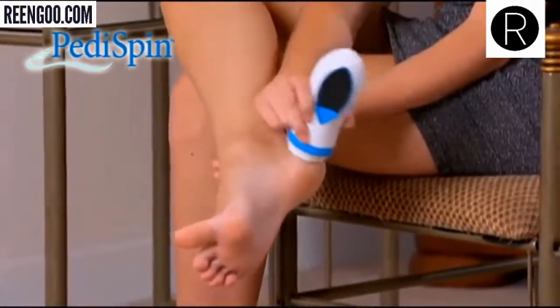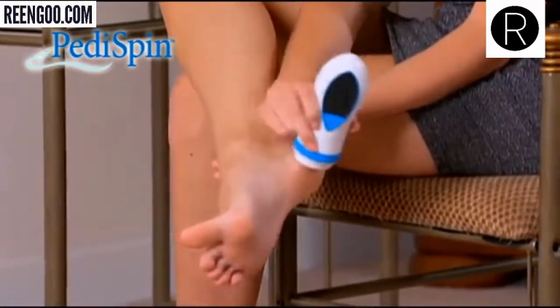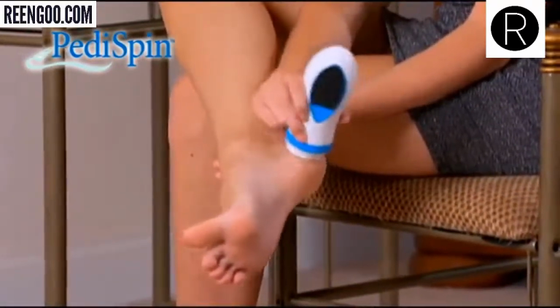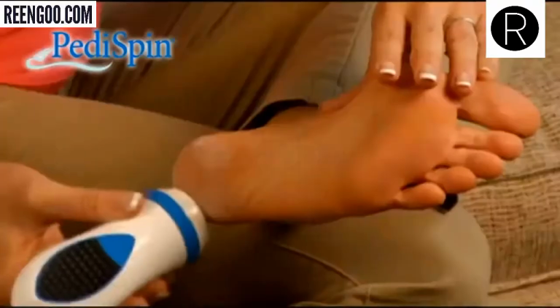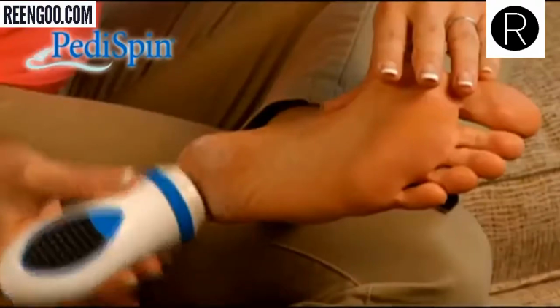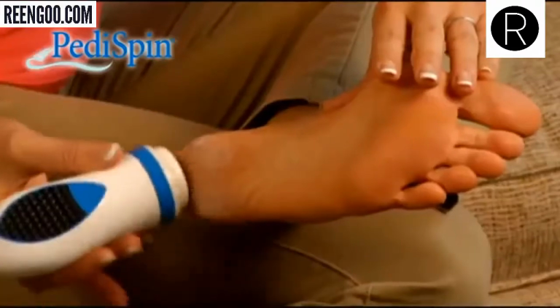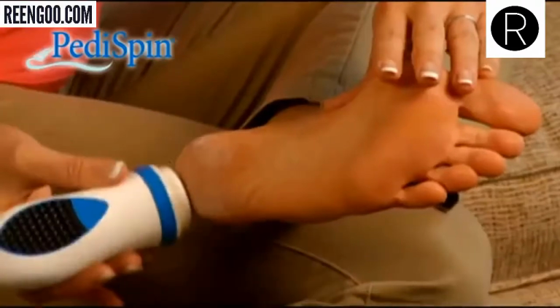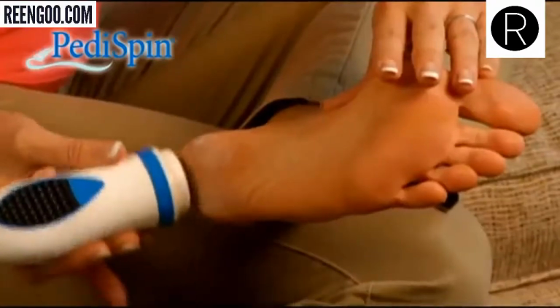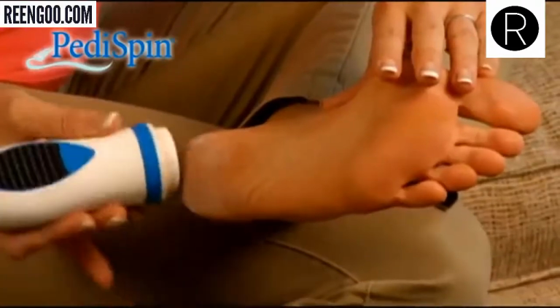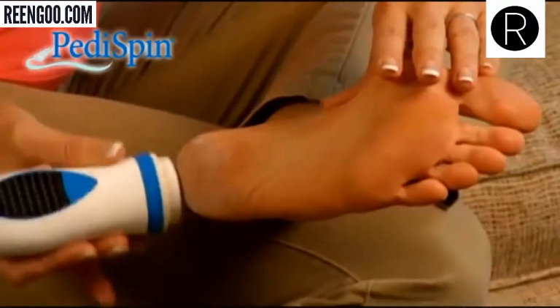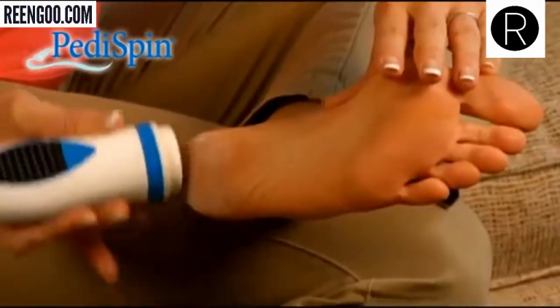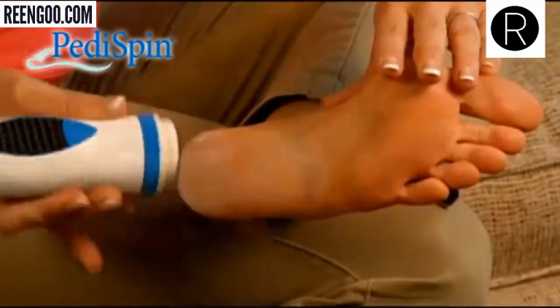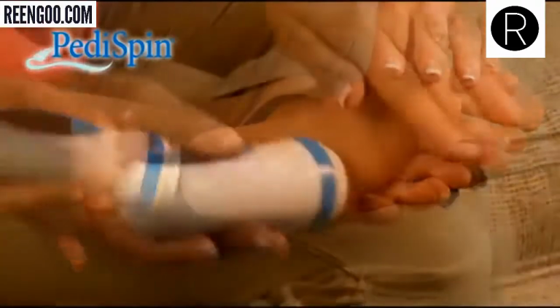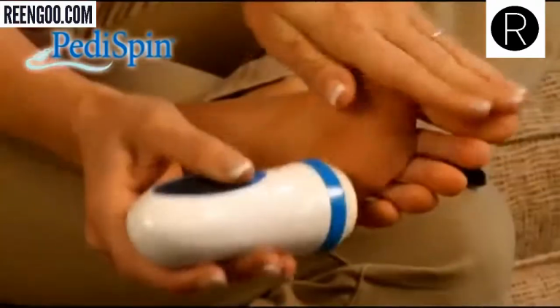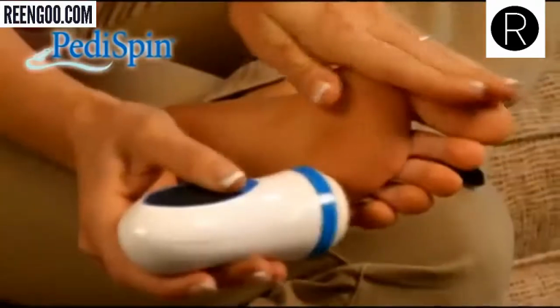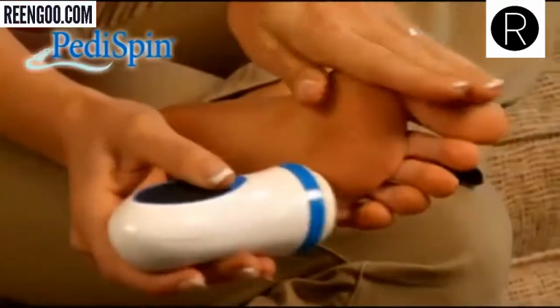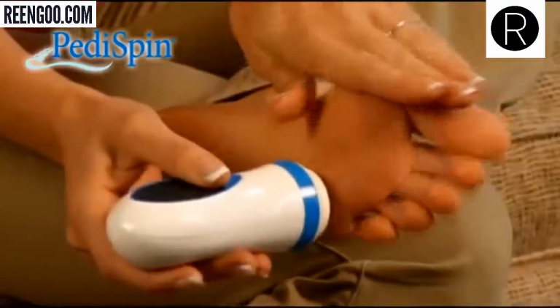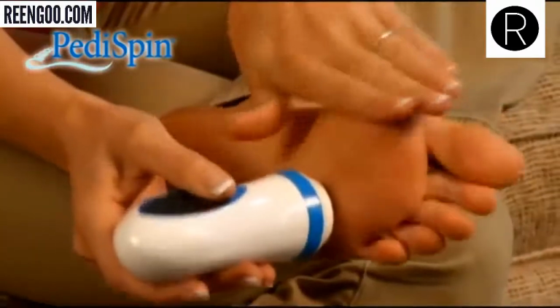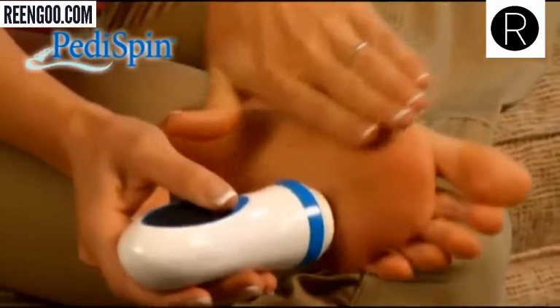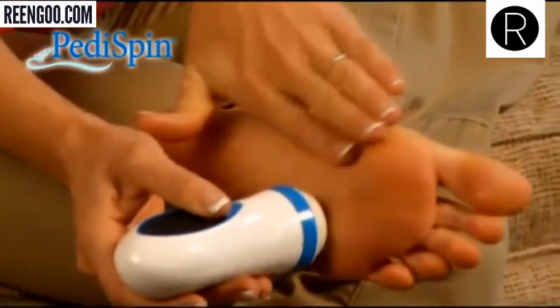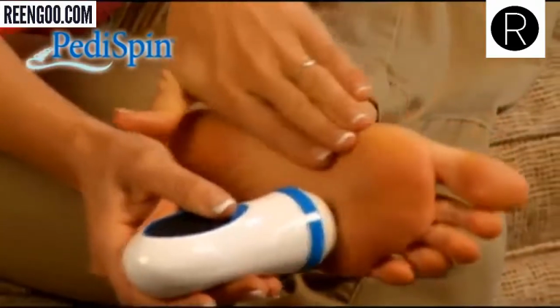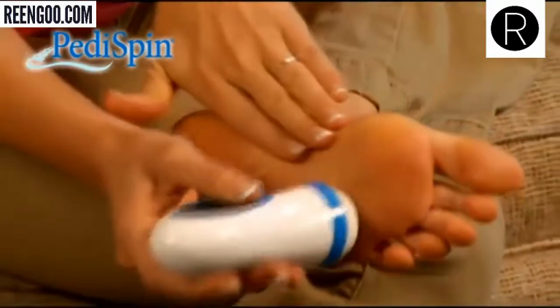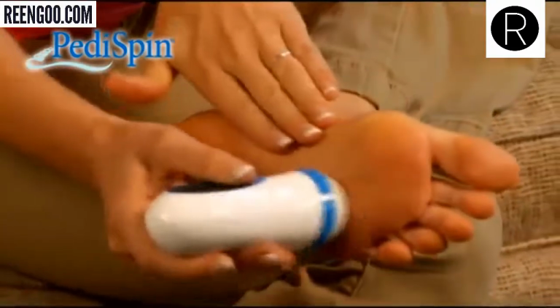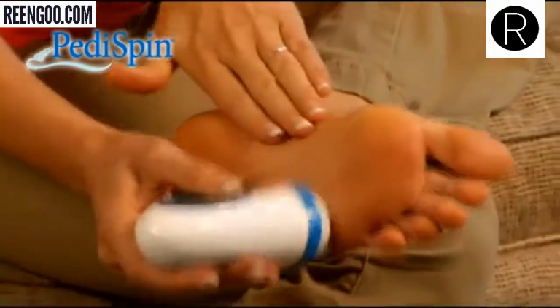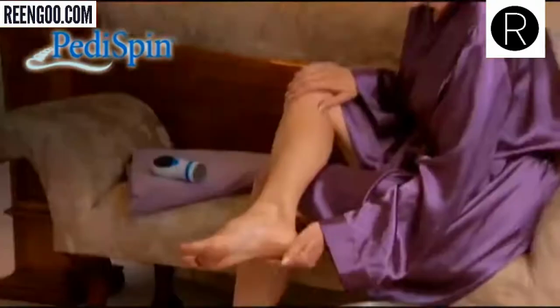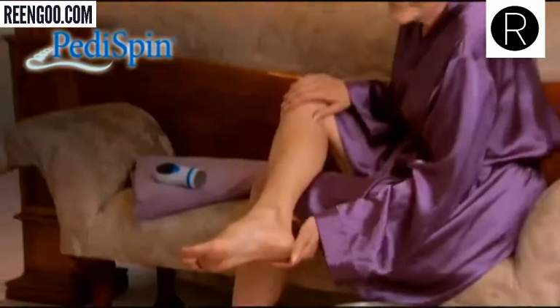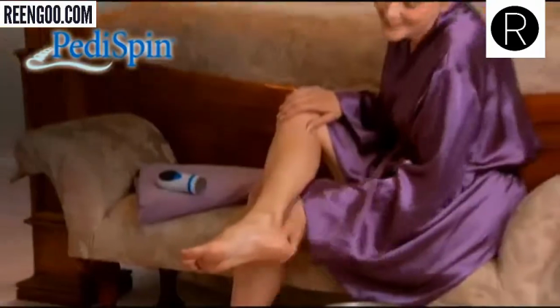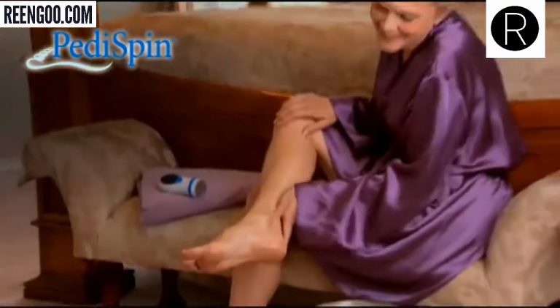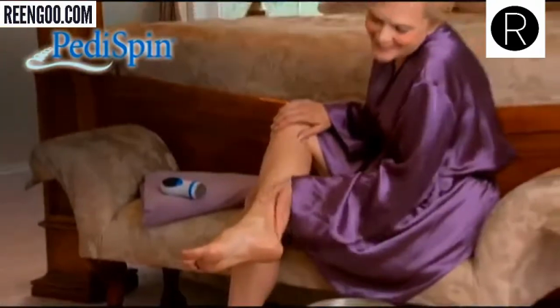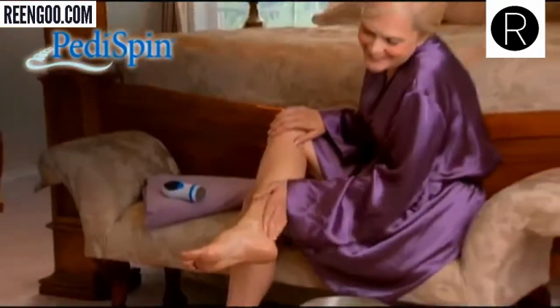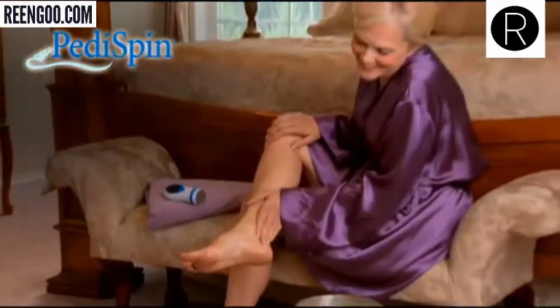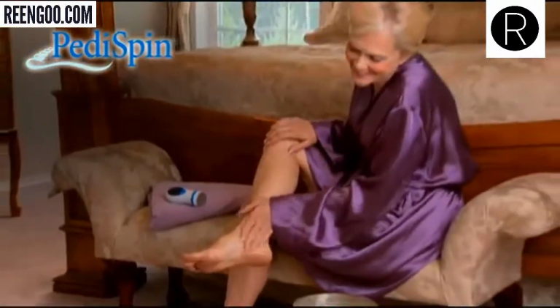With Peddispin from JML, you'll enjoy silky, sexy feet that are smooth and soft to the touch.